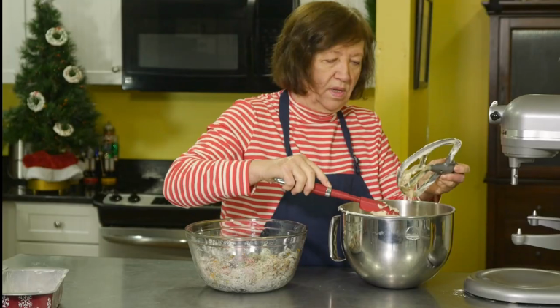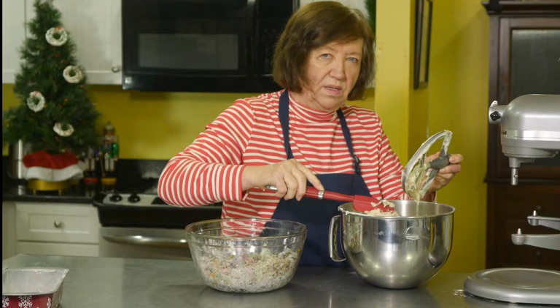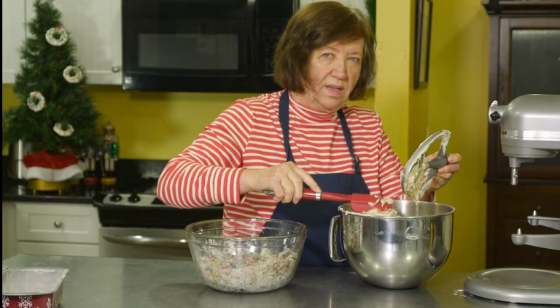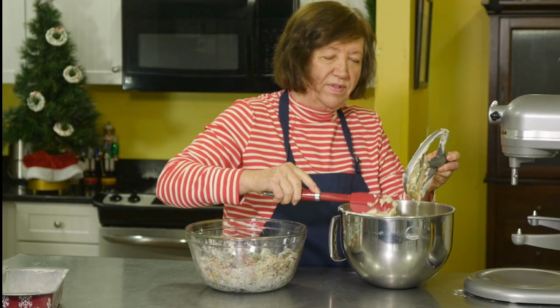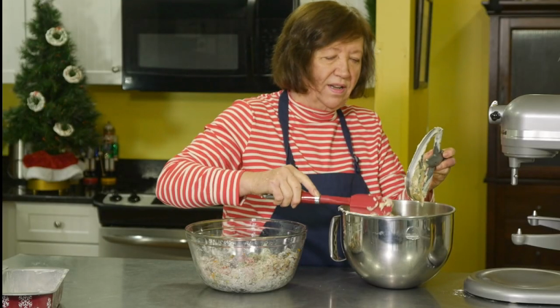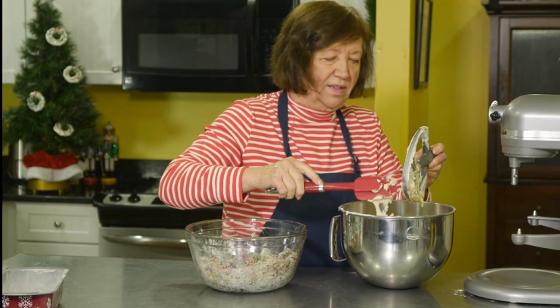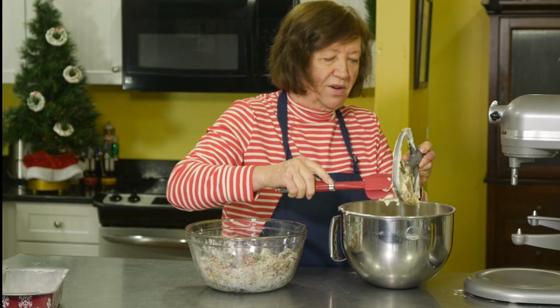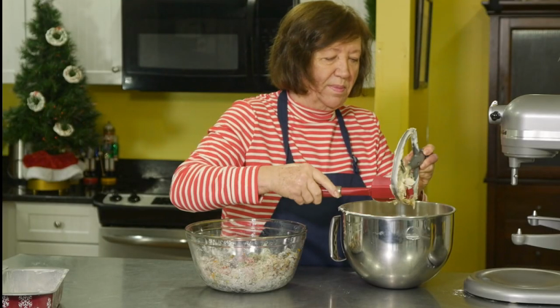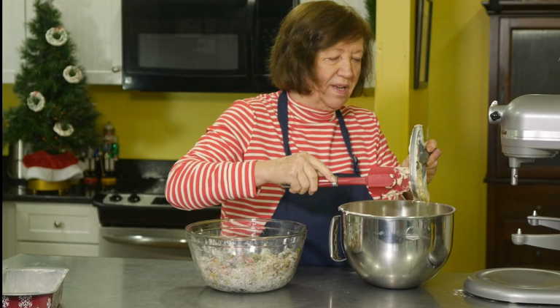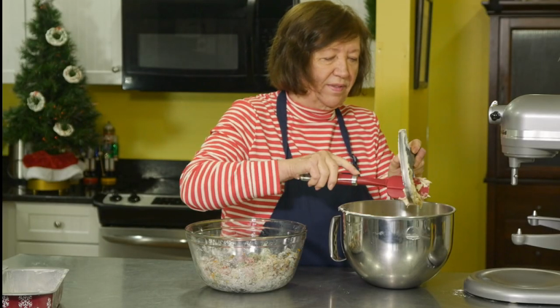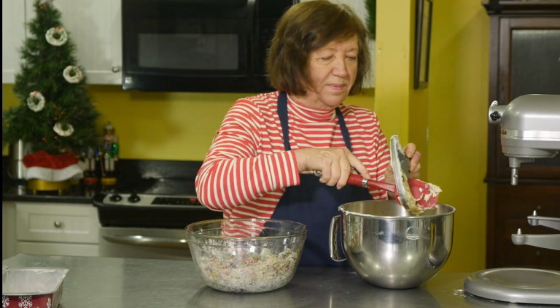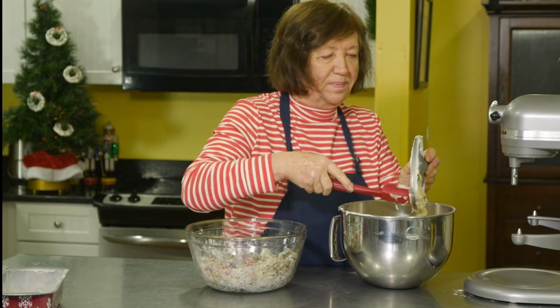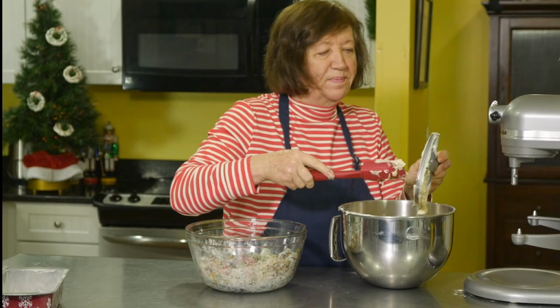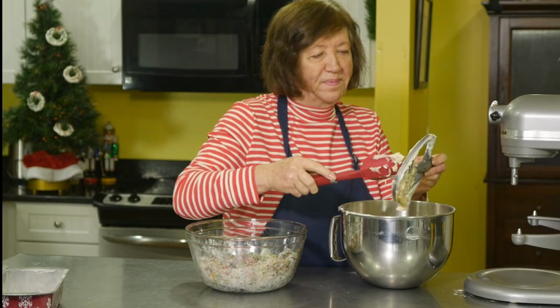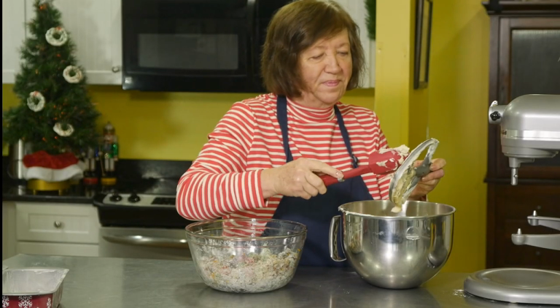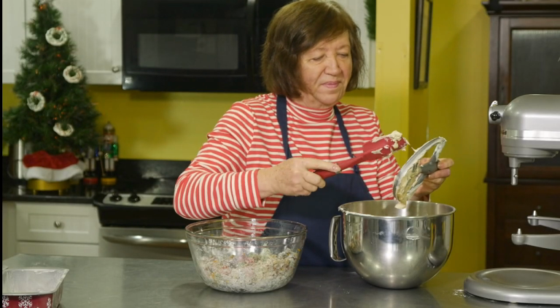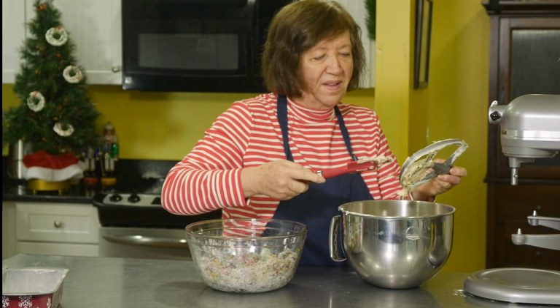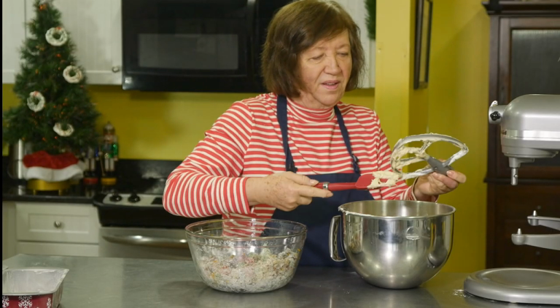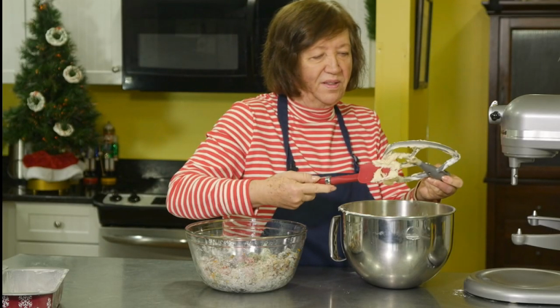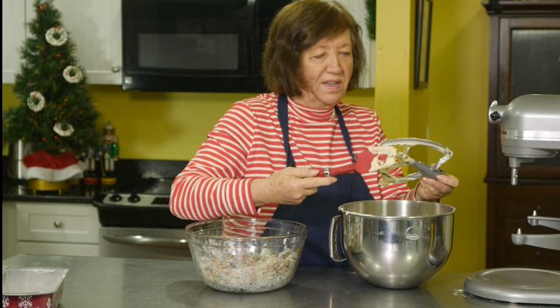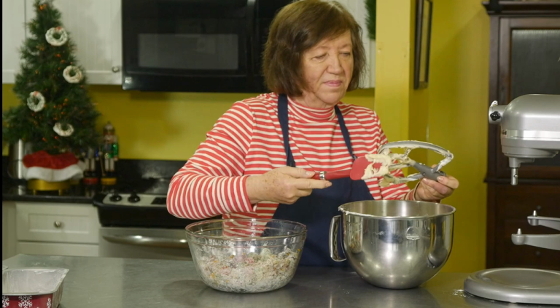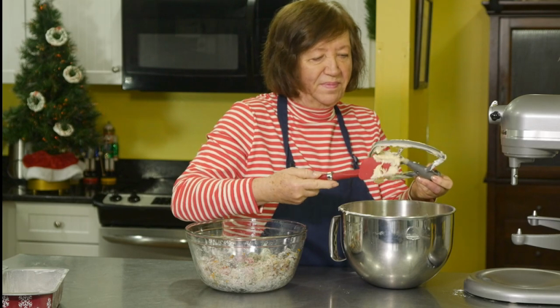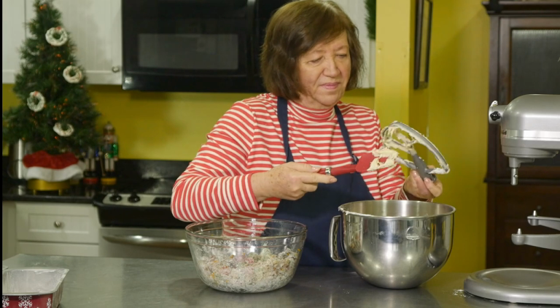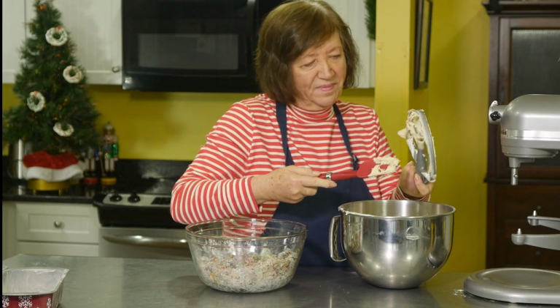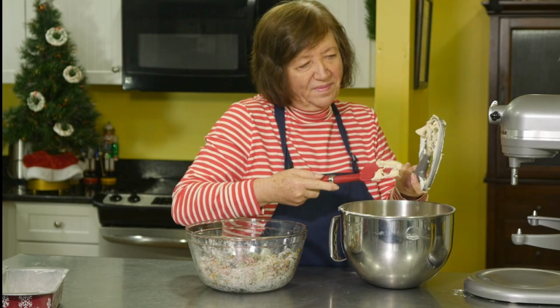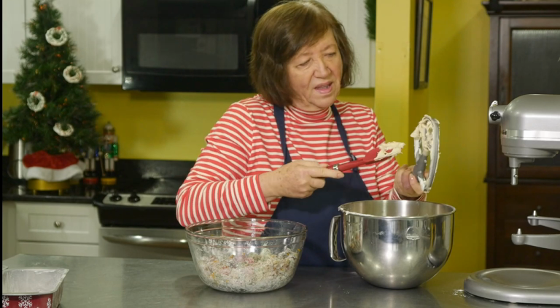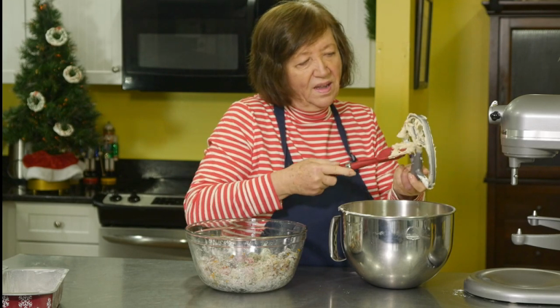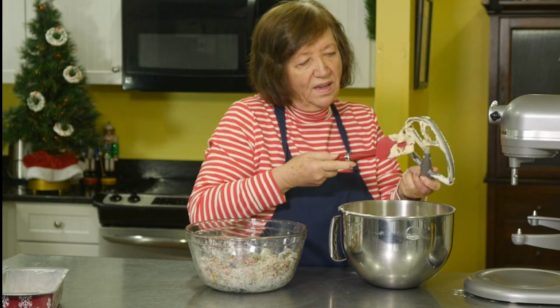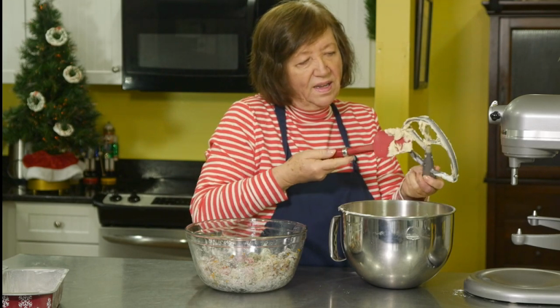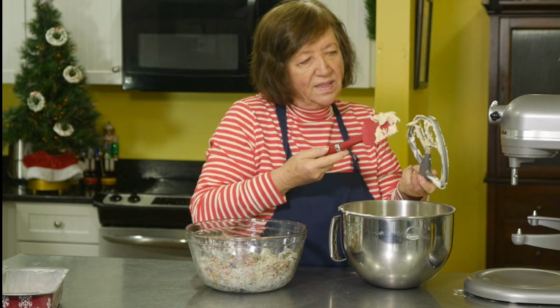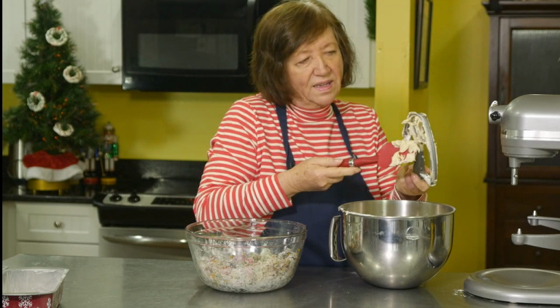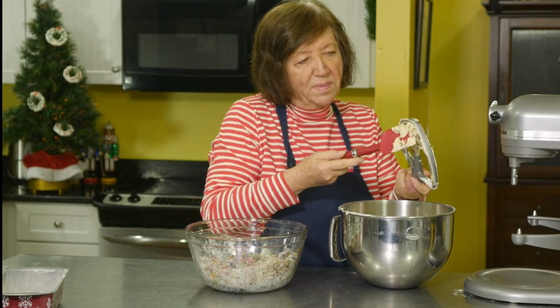Still haven't gotten to the almond yet — it's coming, hold on. You'll see.